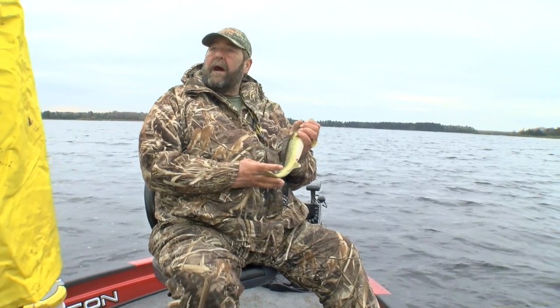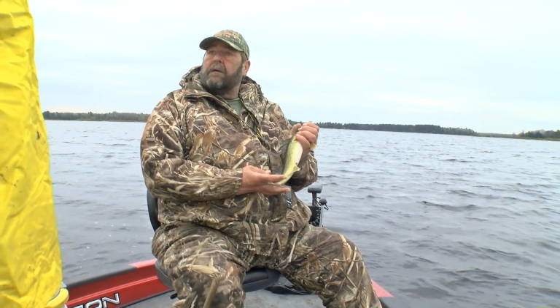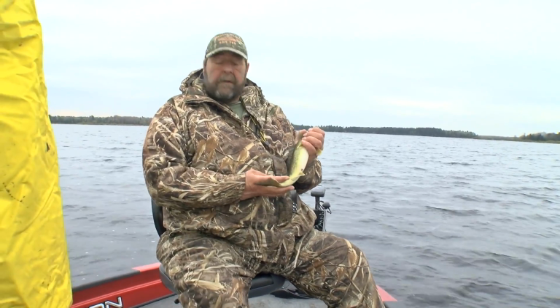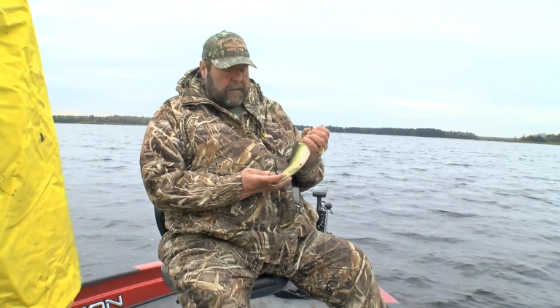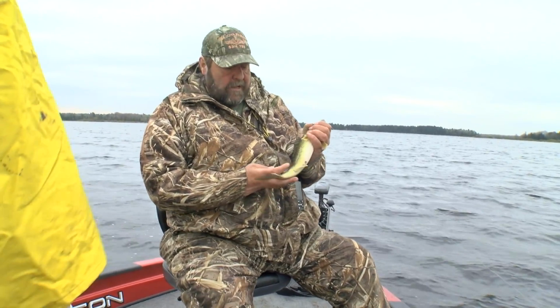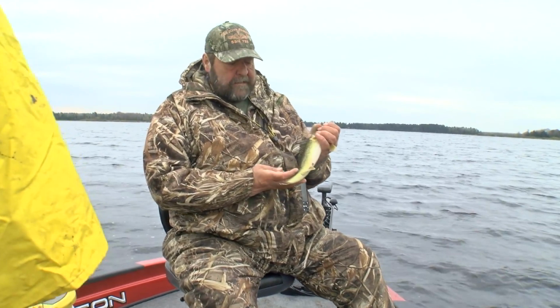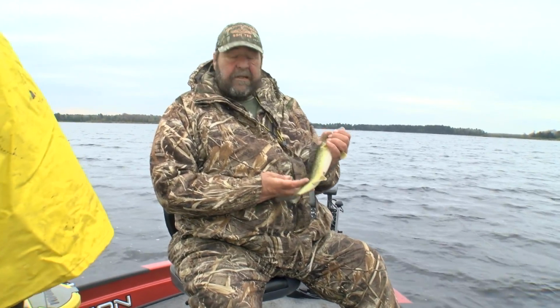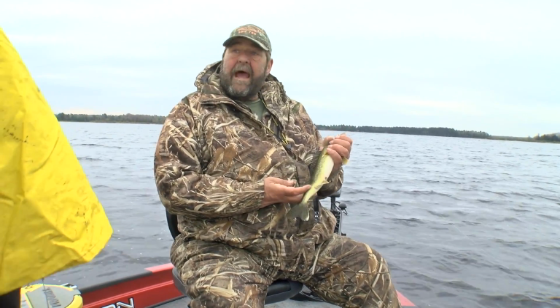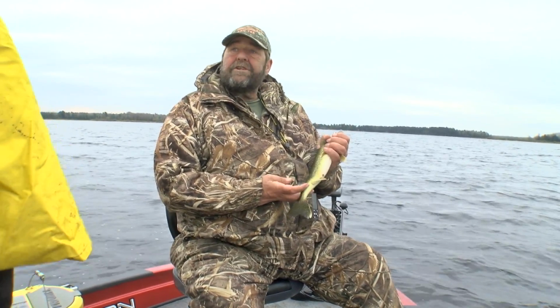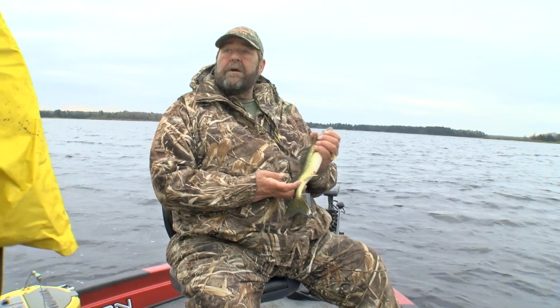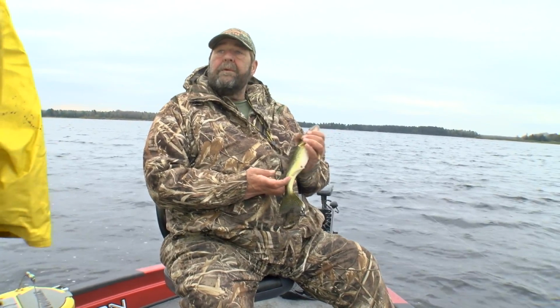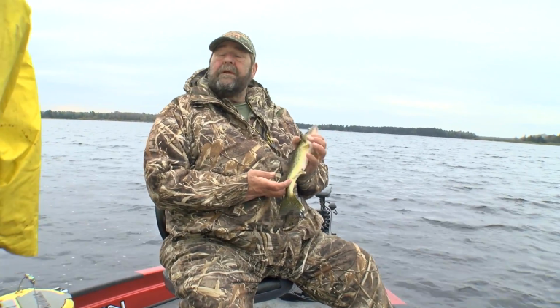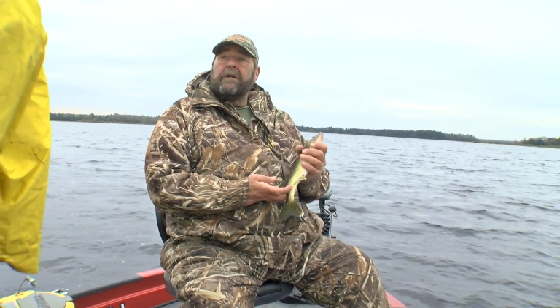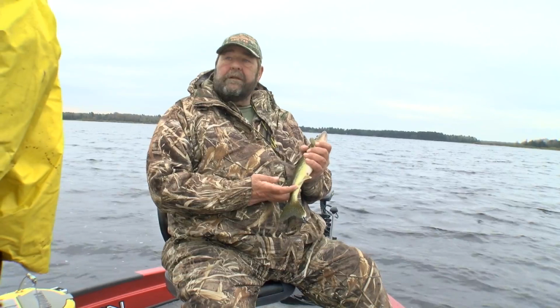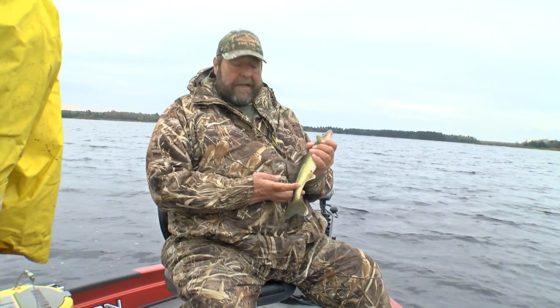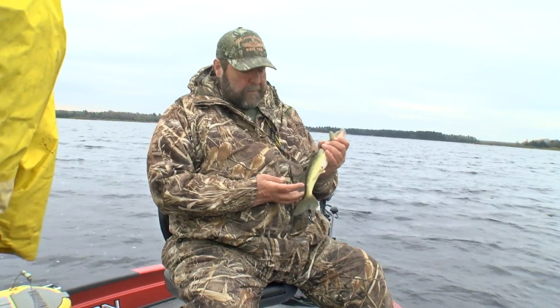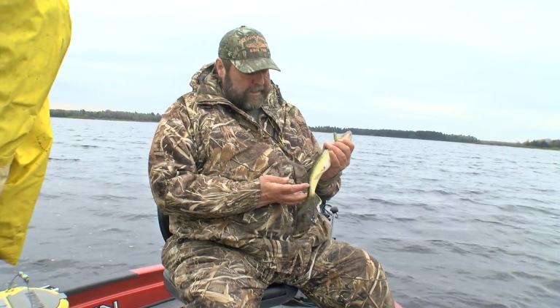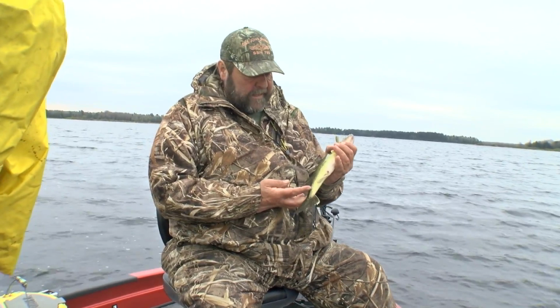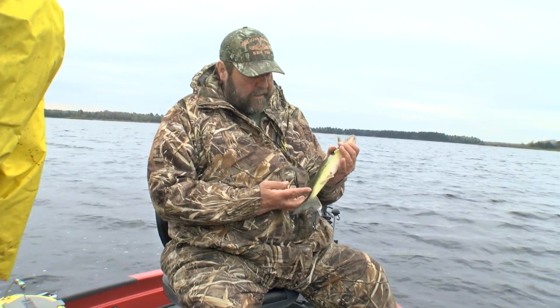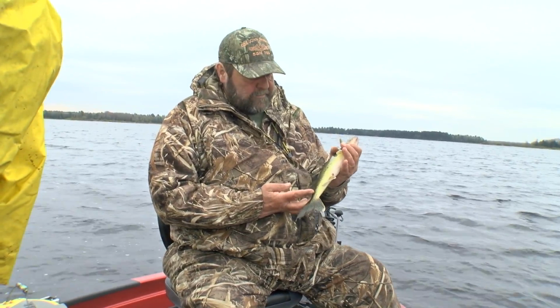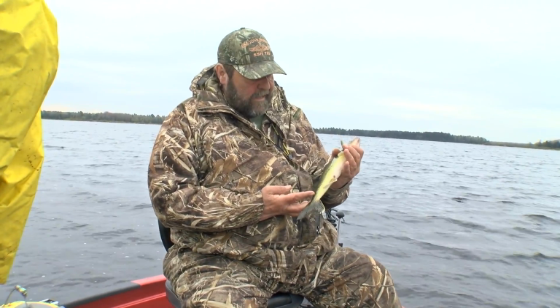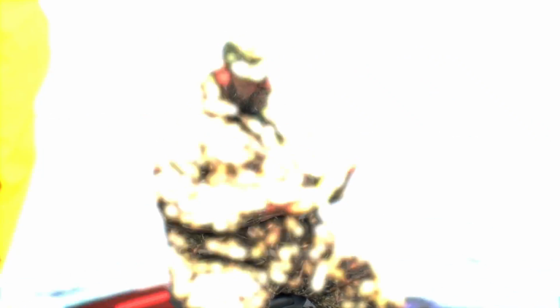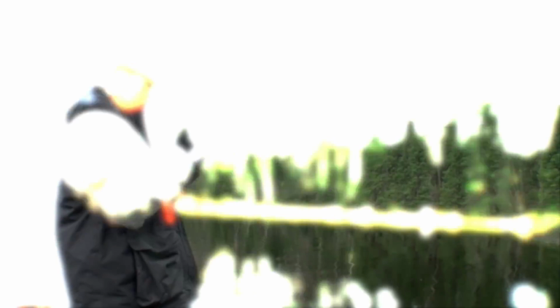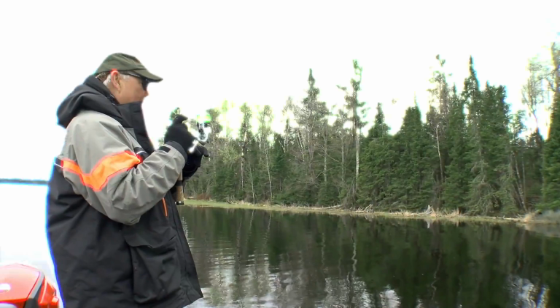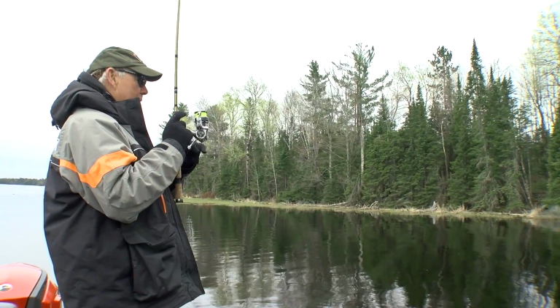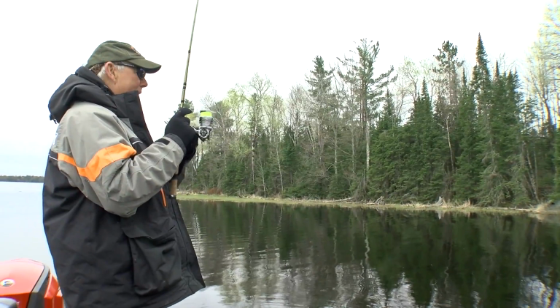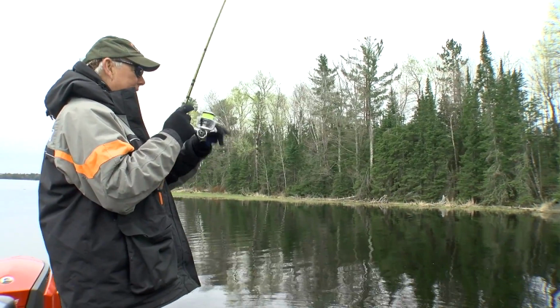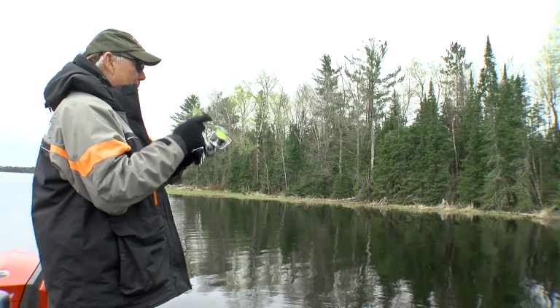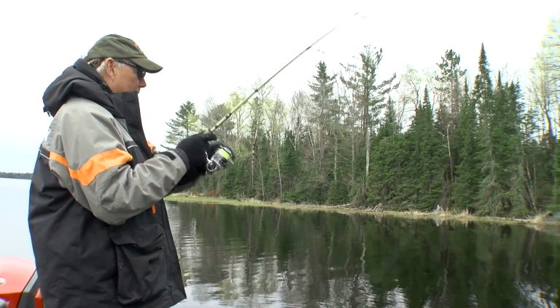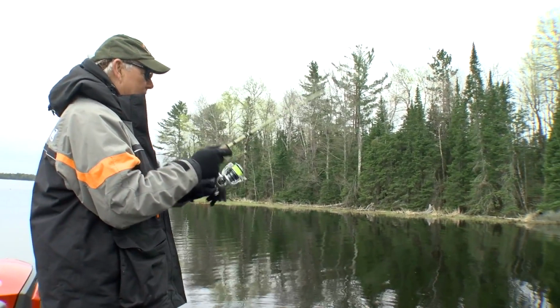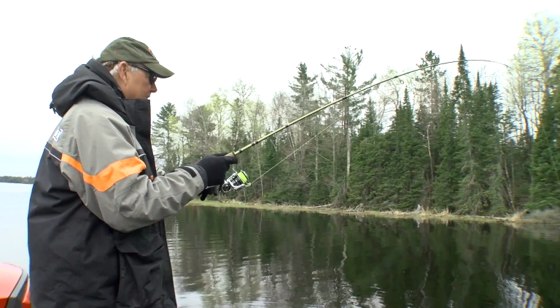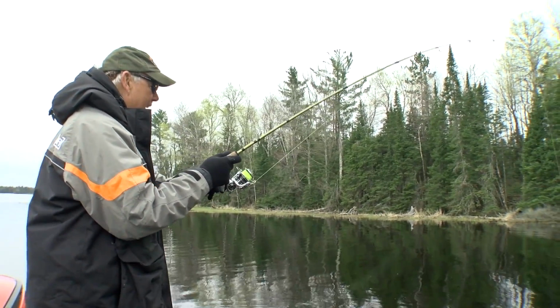Yeah, as long as you're catching them, the keepers take care of themselves. Here we go in the back of the boat there, Jeff.